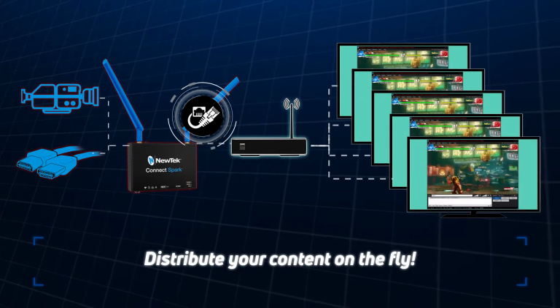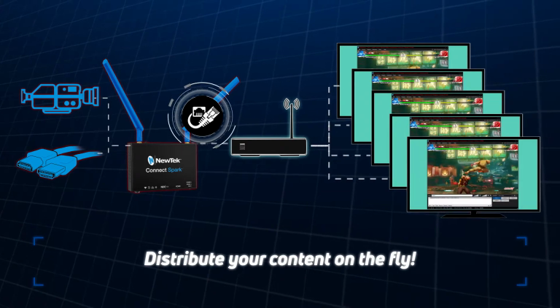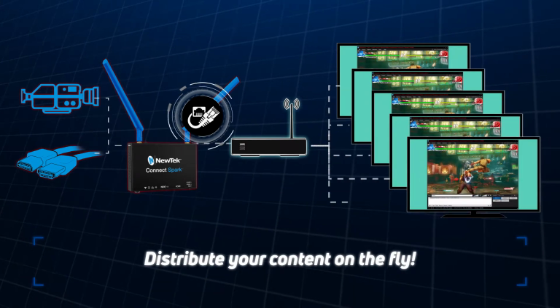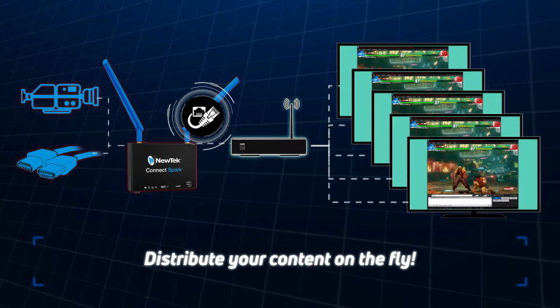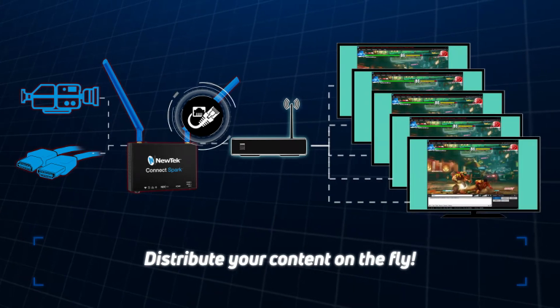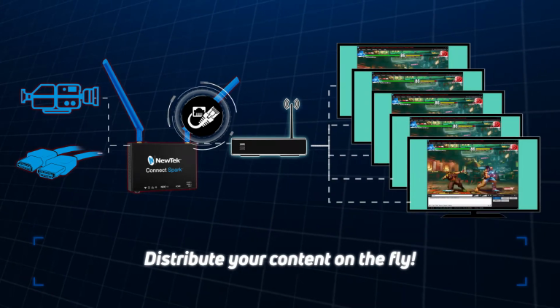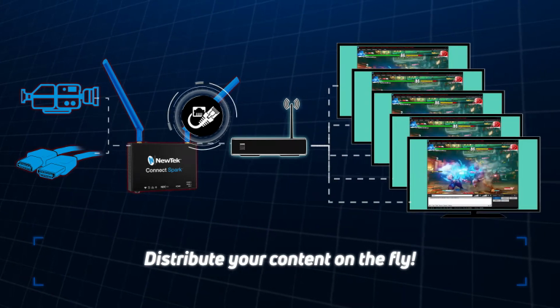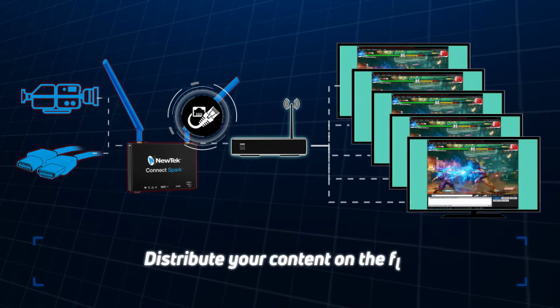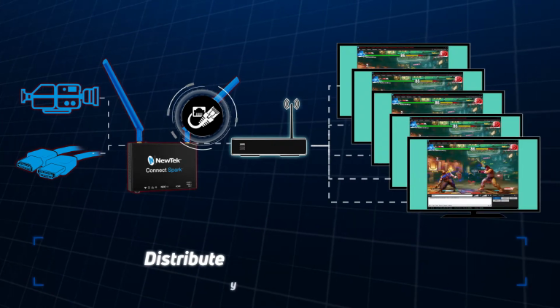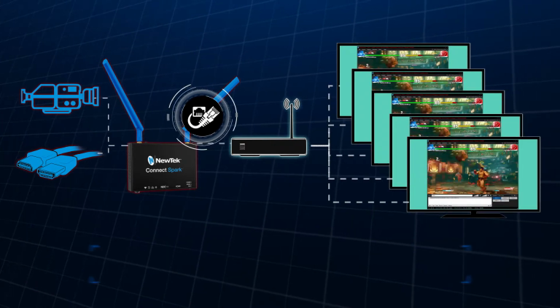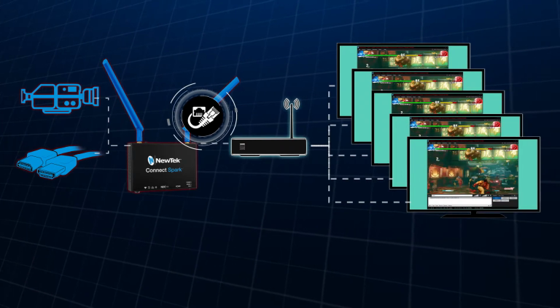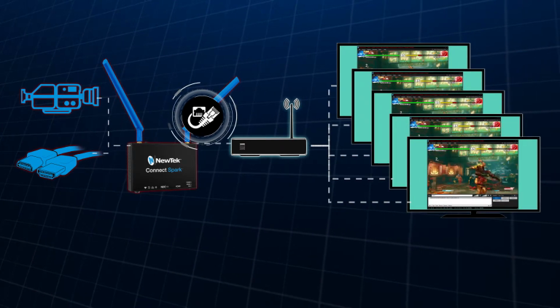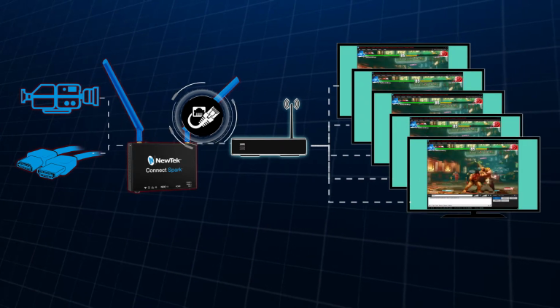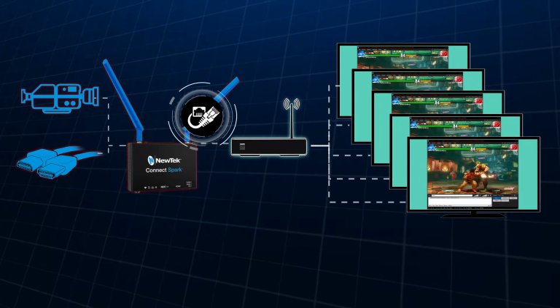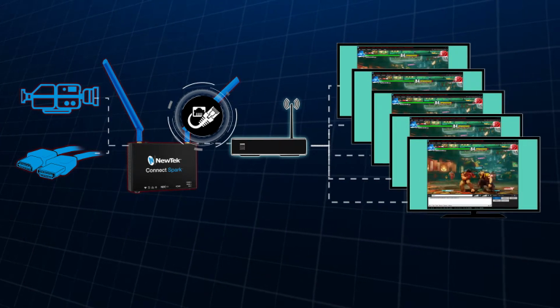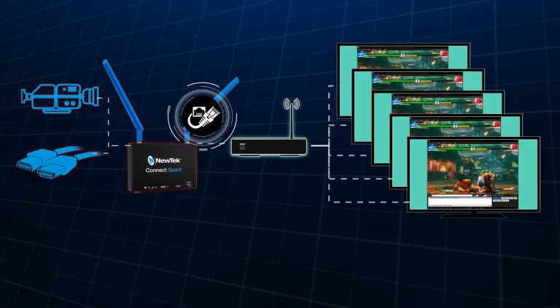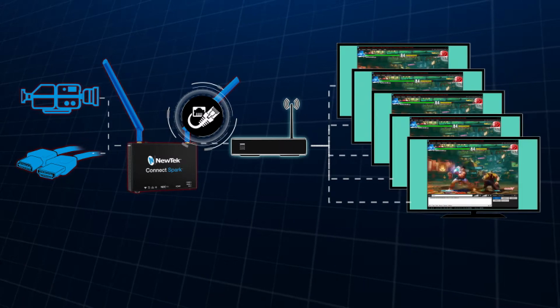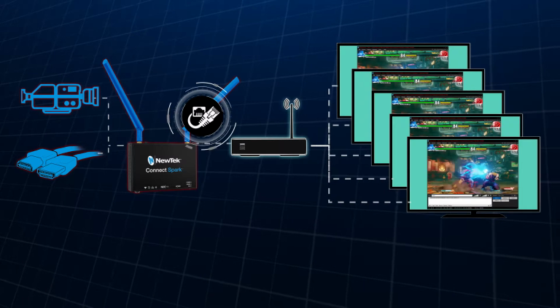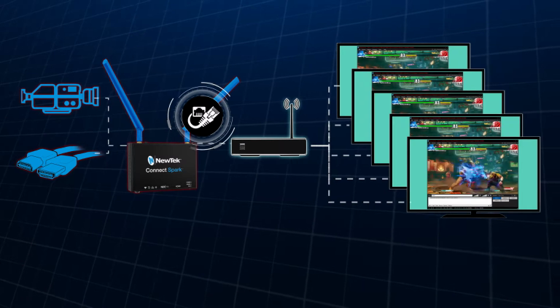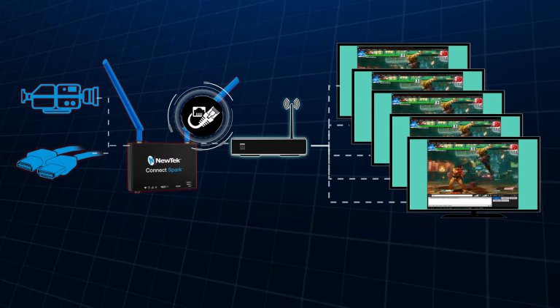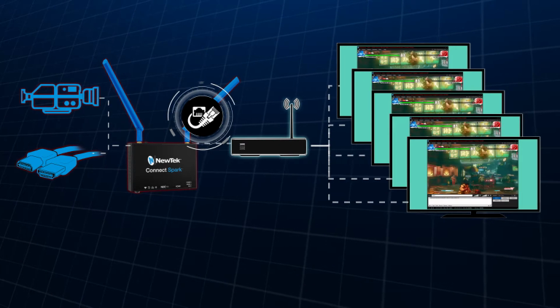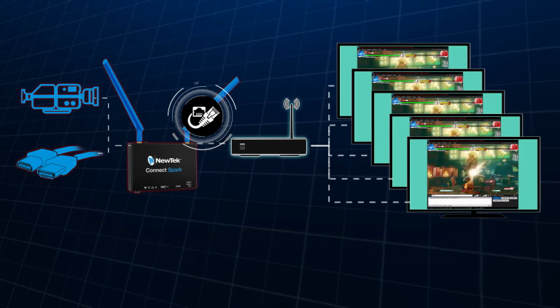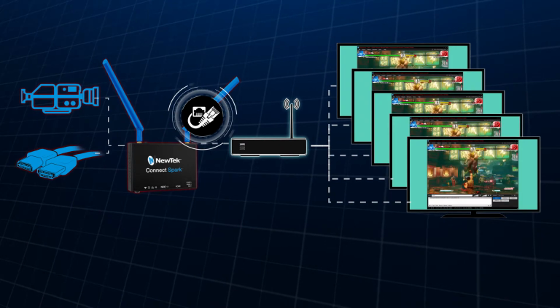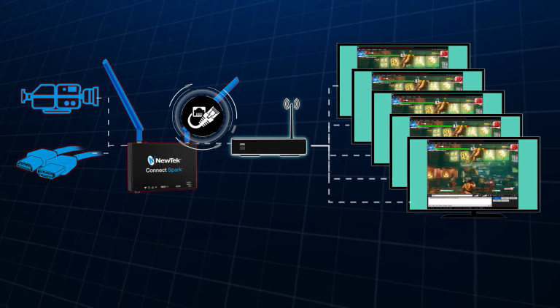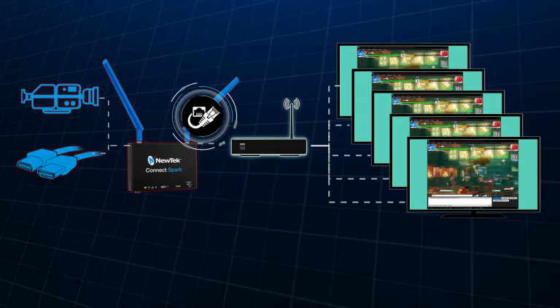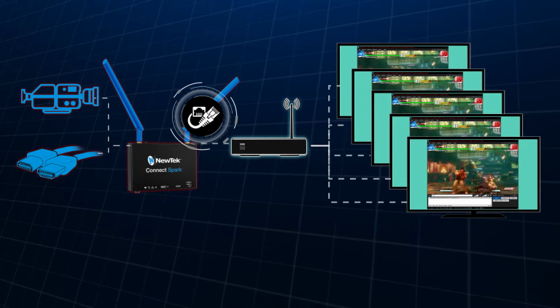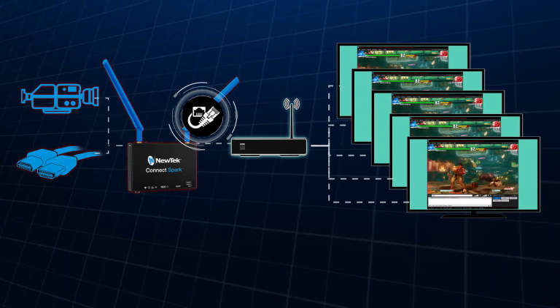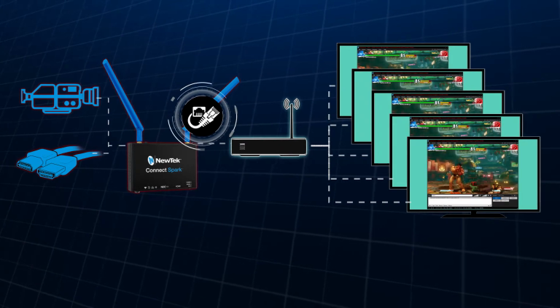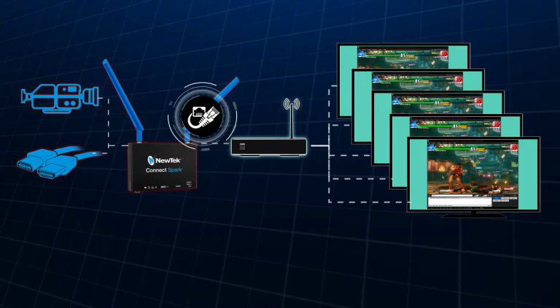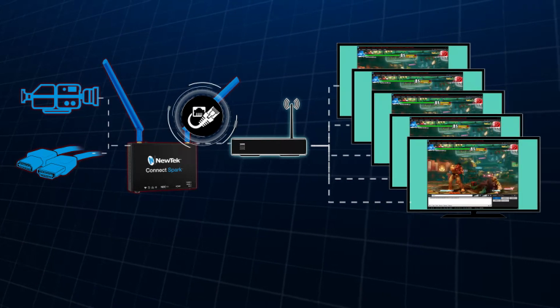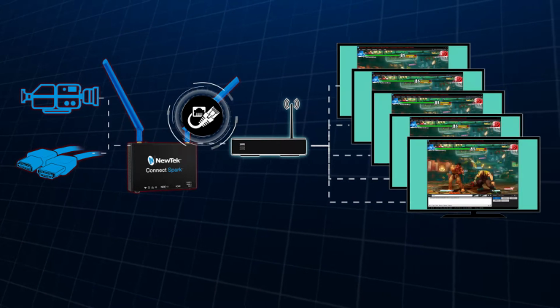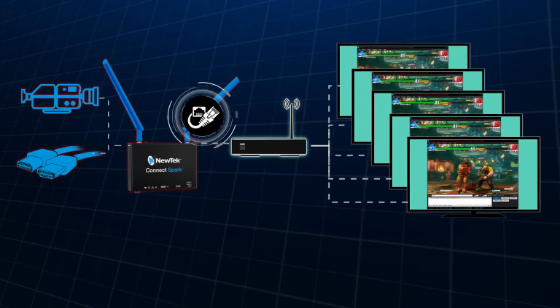All you need to do is plug it into your network and it will be immediately accessible by any NDI device or software, including XSplit Broadcaster.